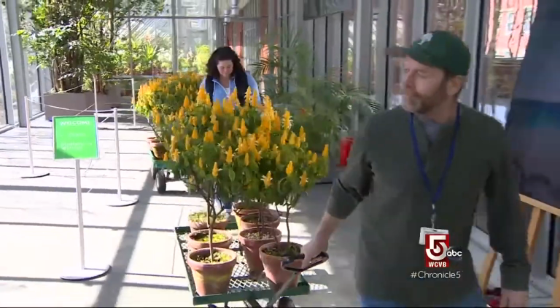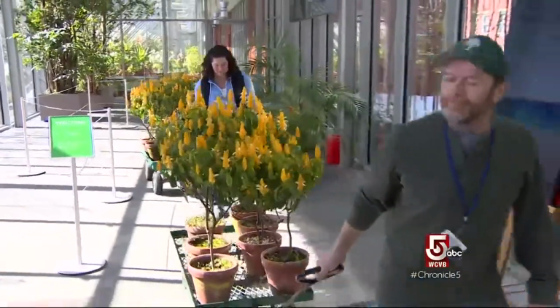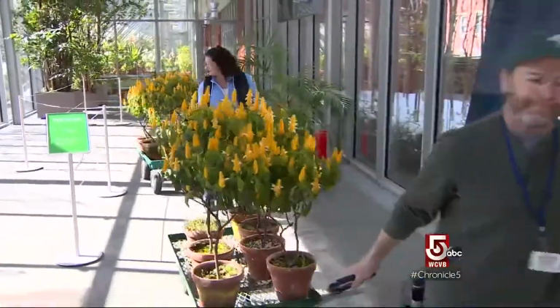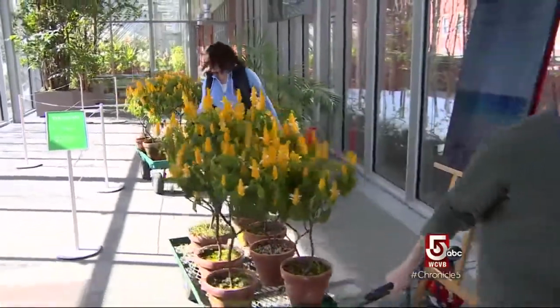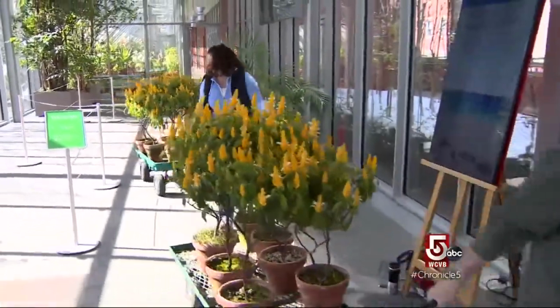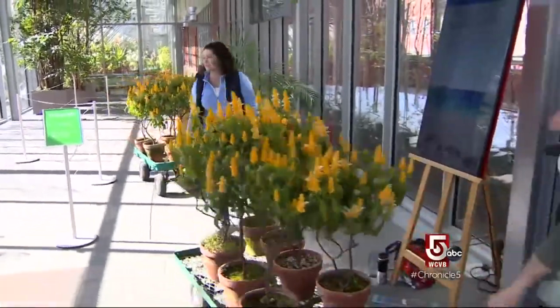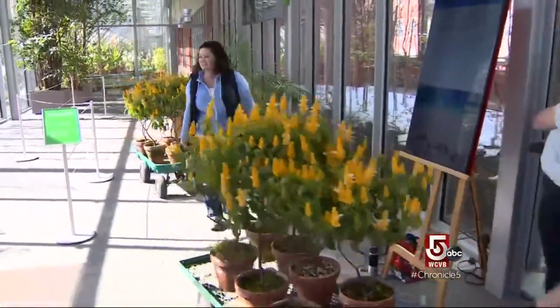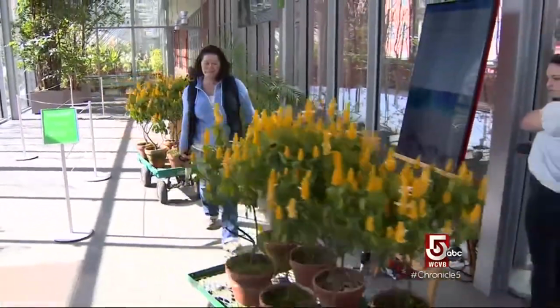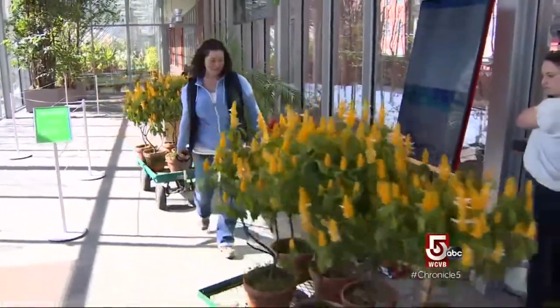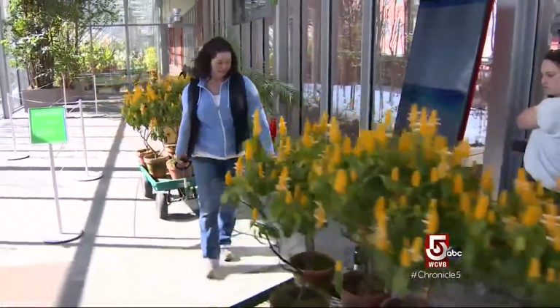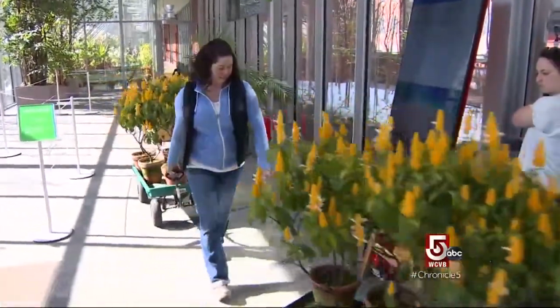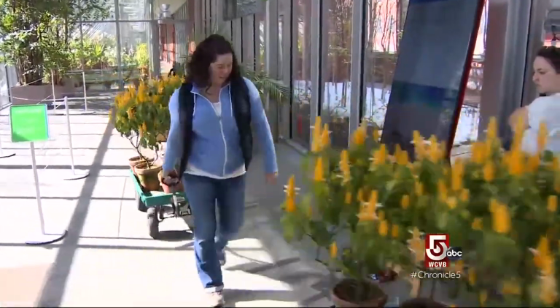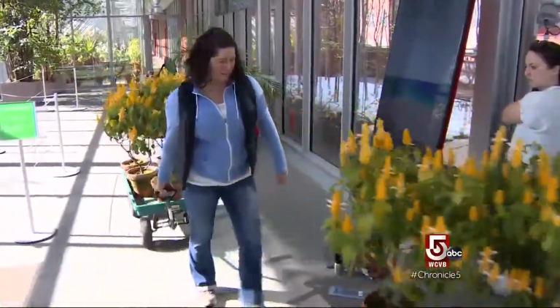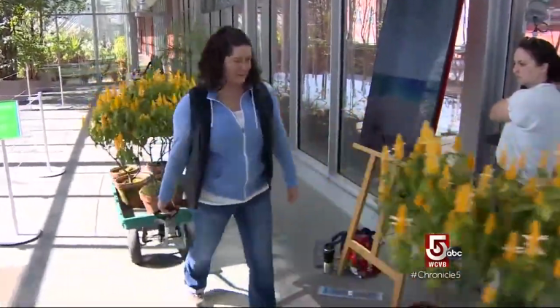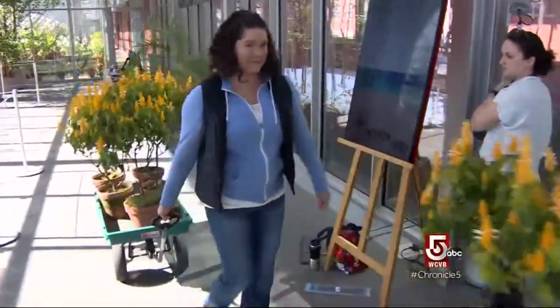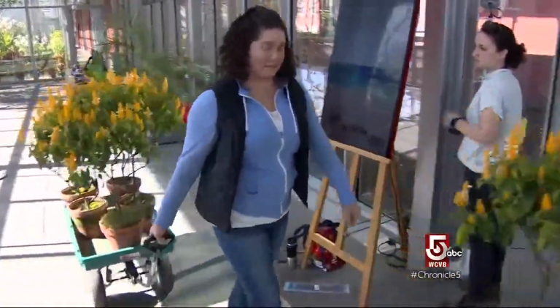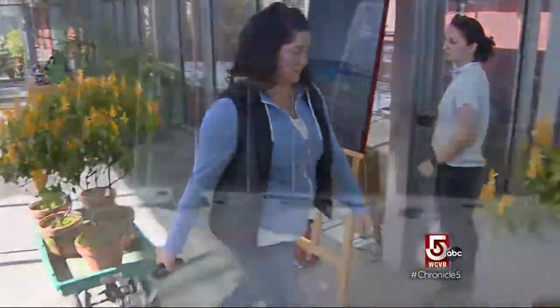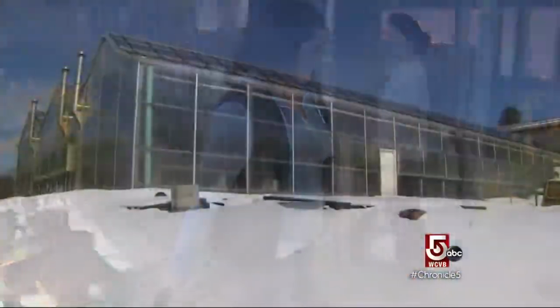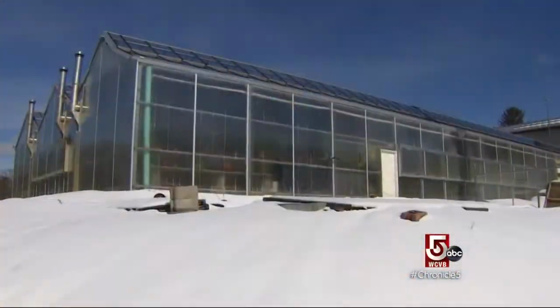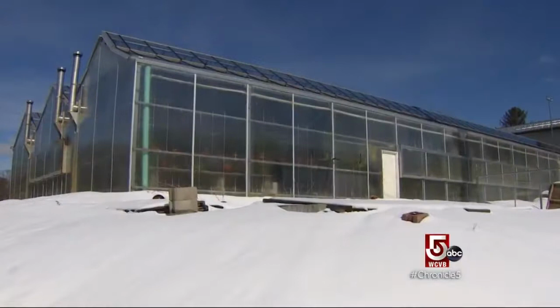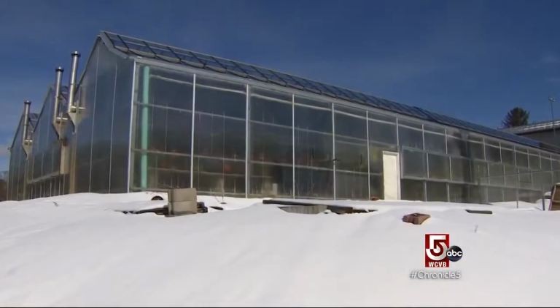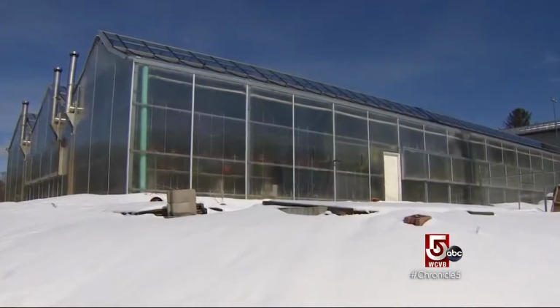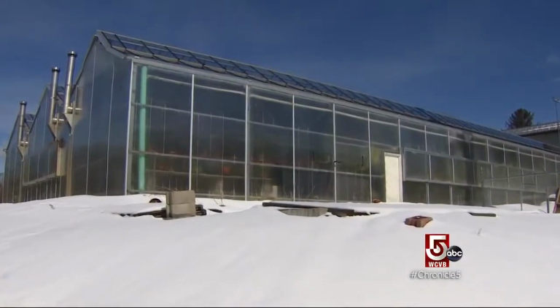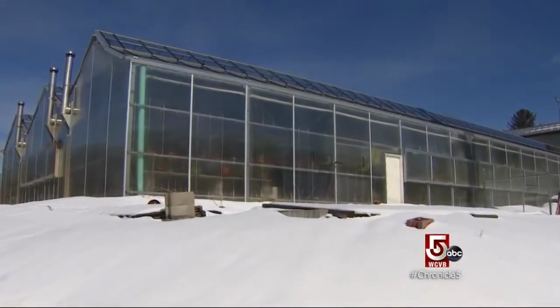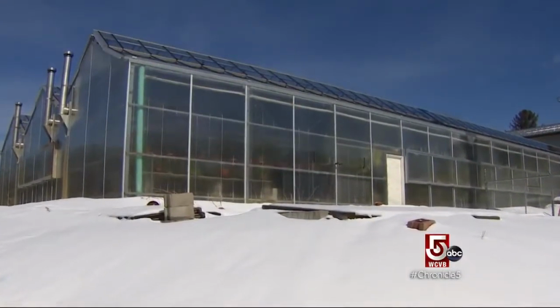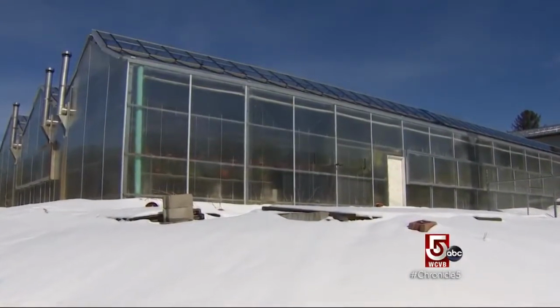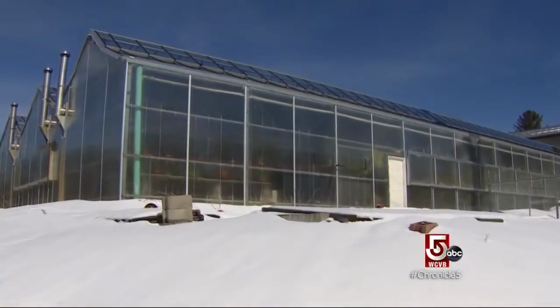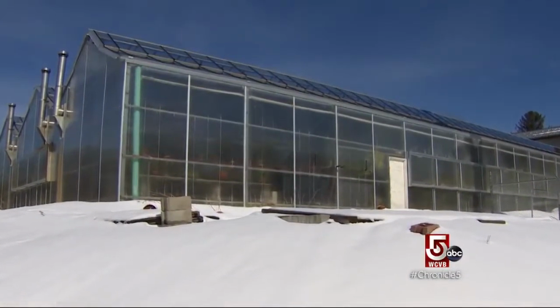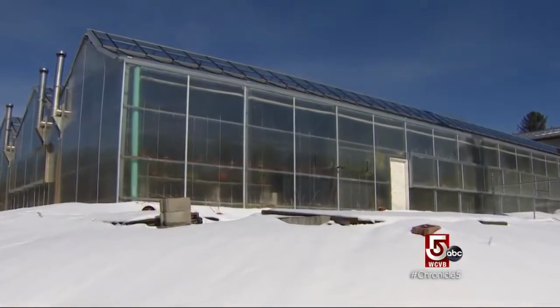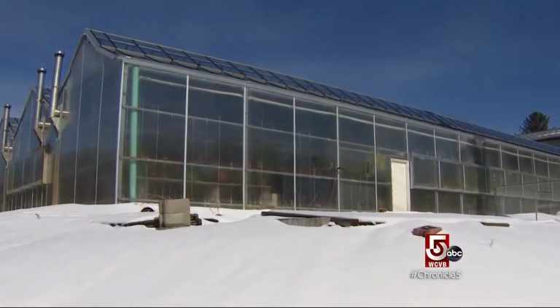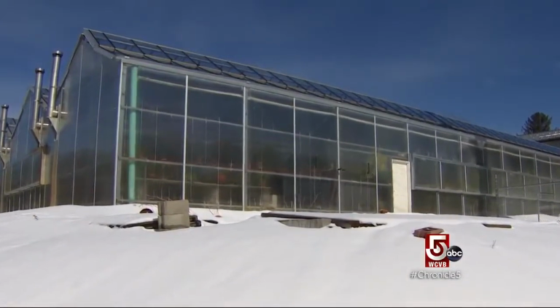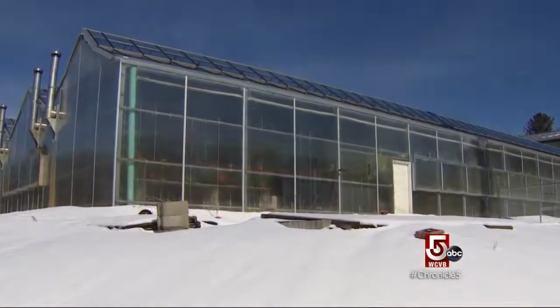Survivors are medevaced back to the museum's greenhouse in Hingham. The greenhouses are the hospital after the fact — they try to revive them.